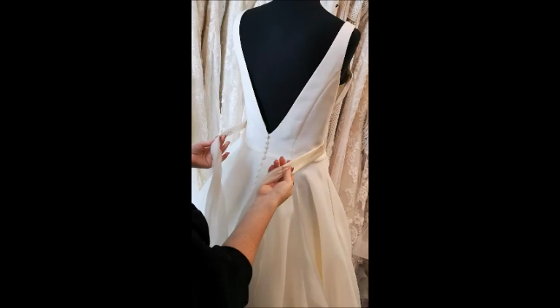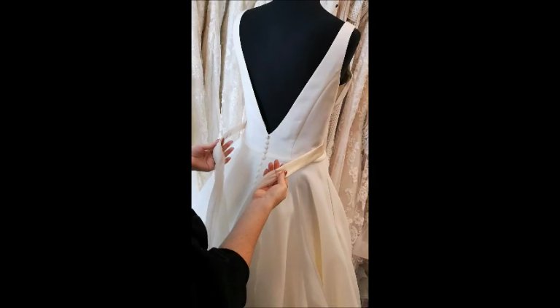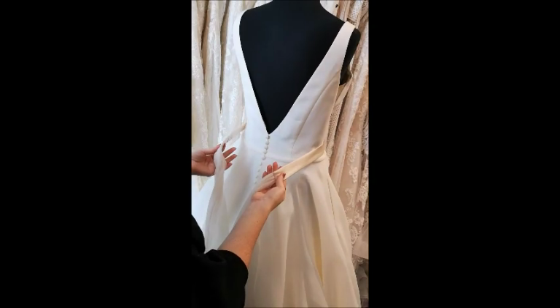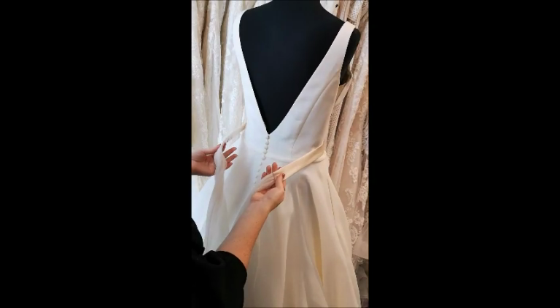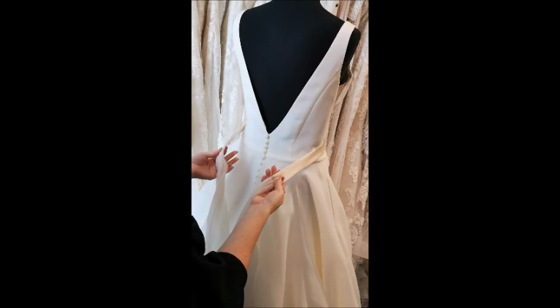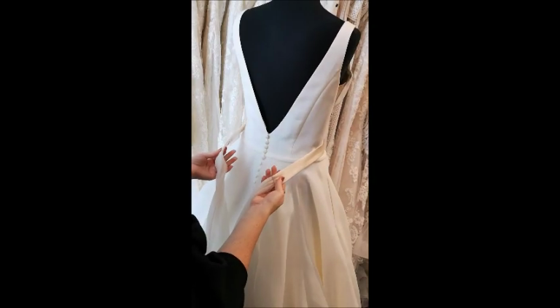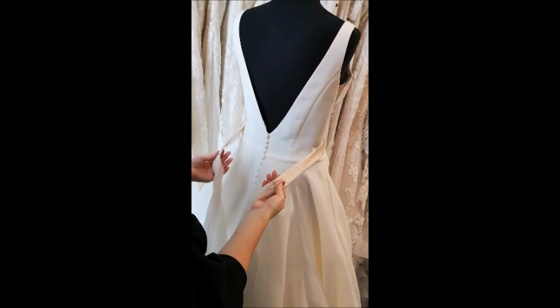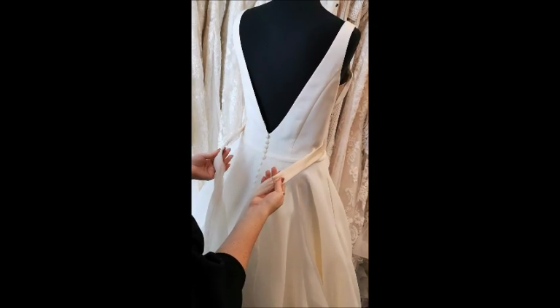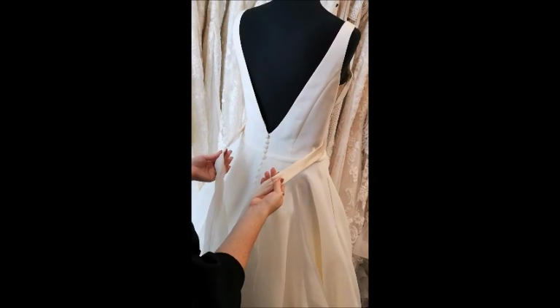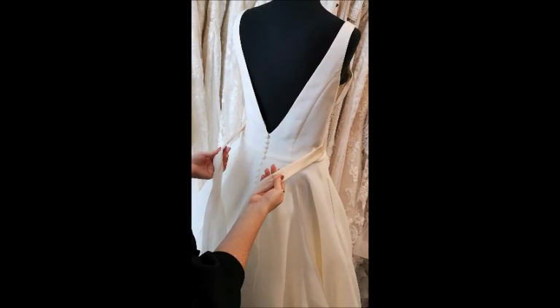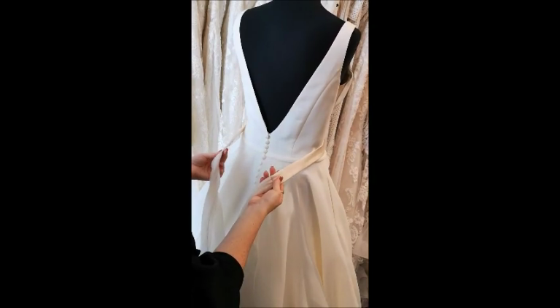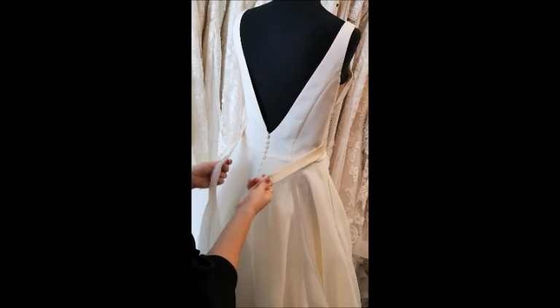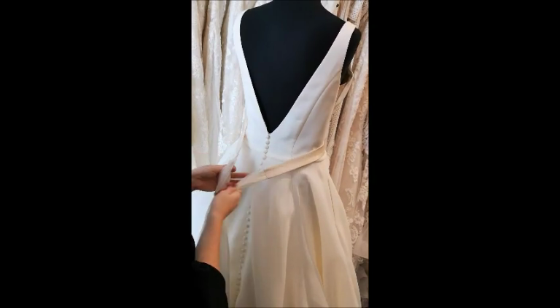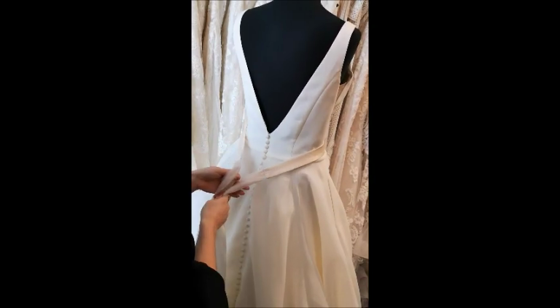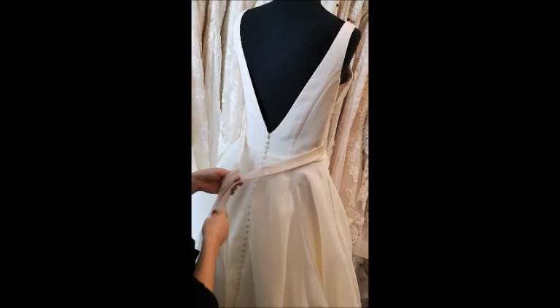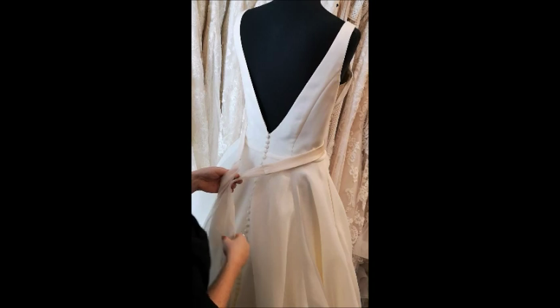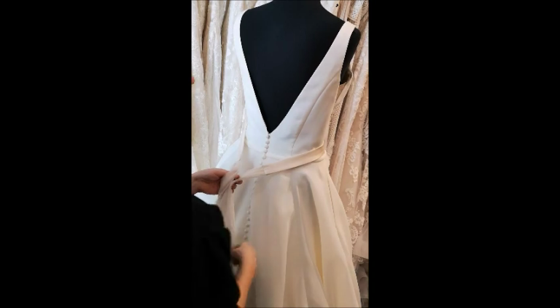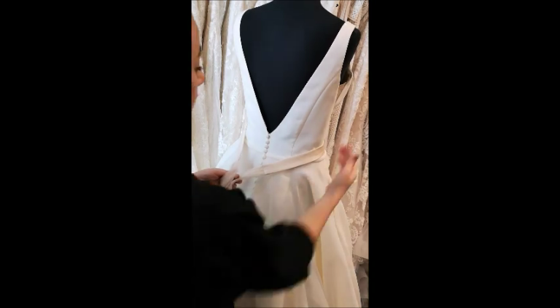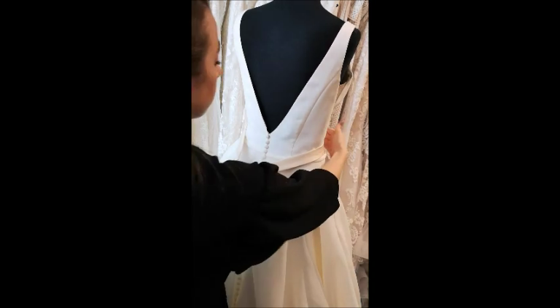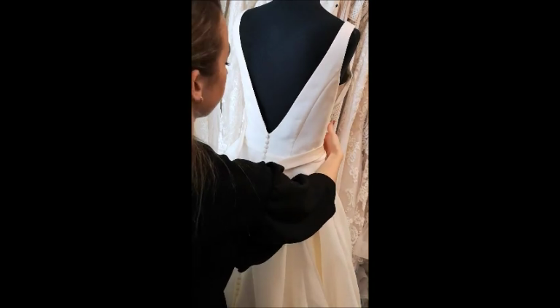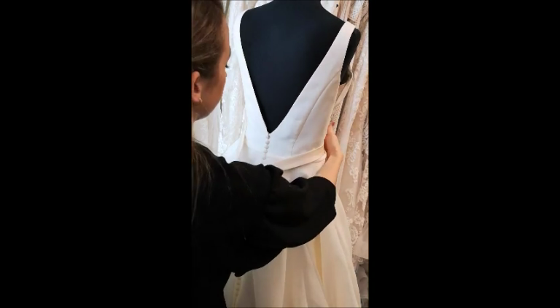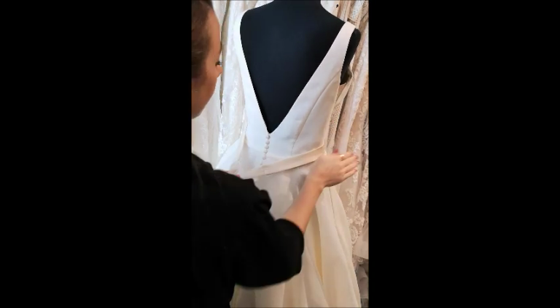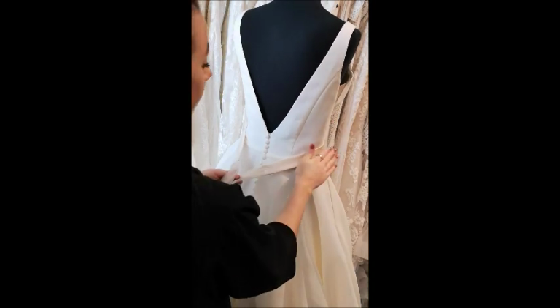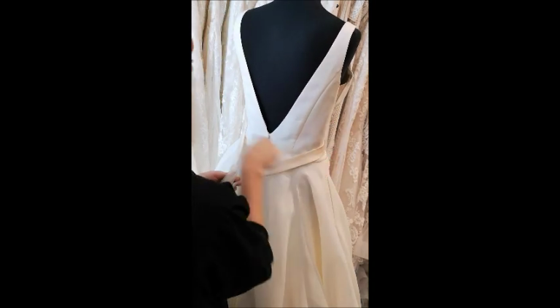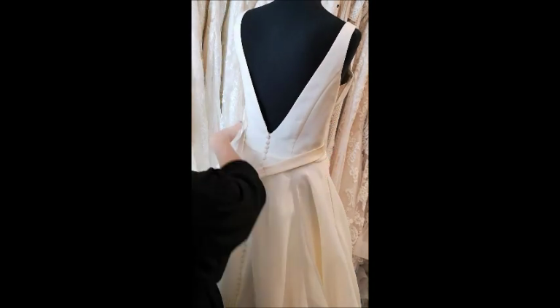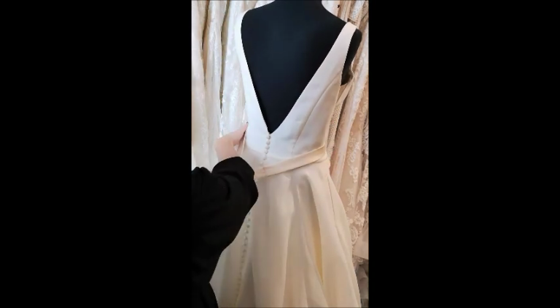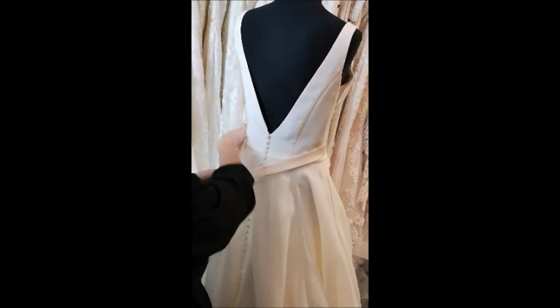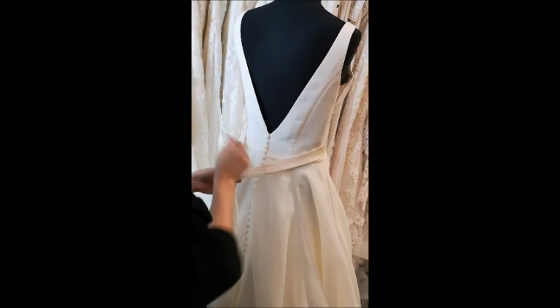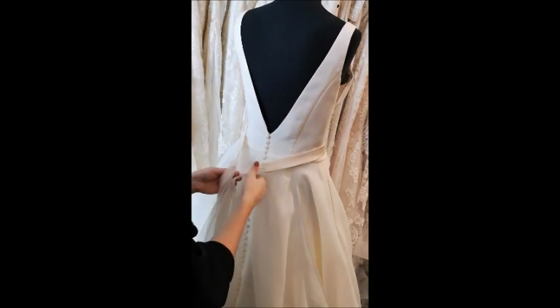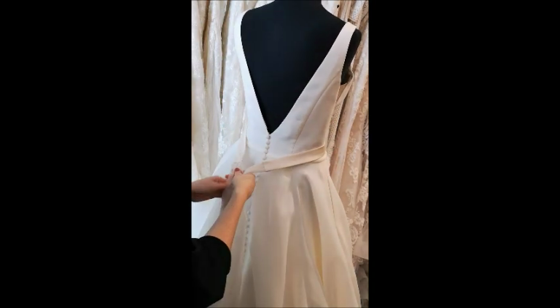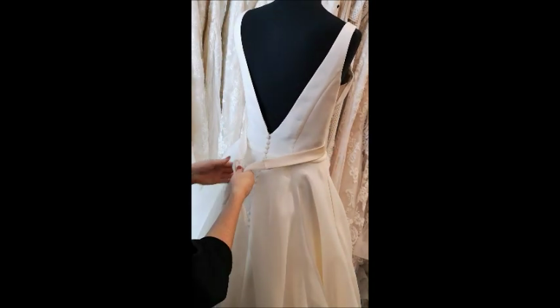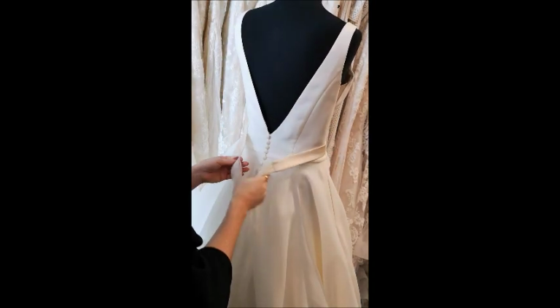The first thing to make sure when tying a bridle bow is that the belt is nice and central at the front and evenly height on both sides.